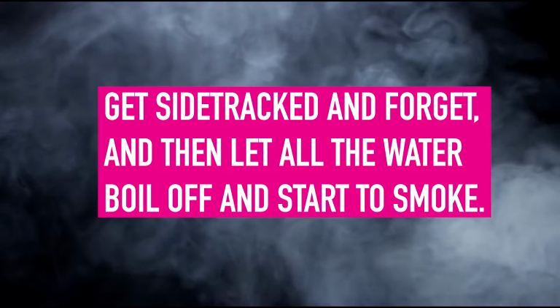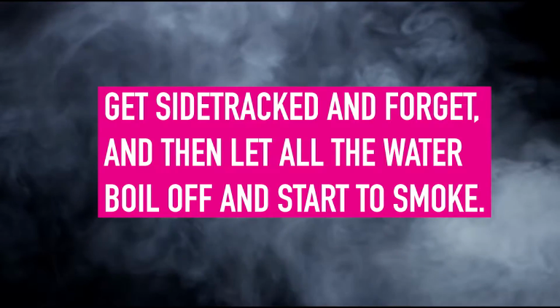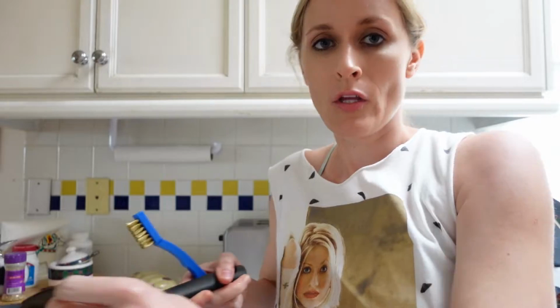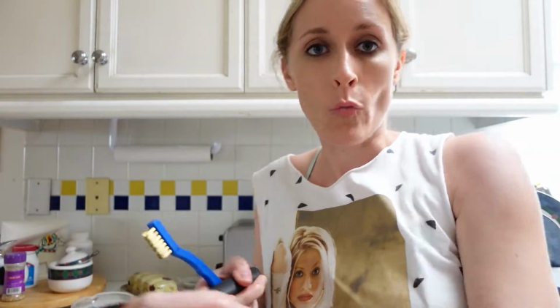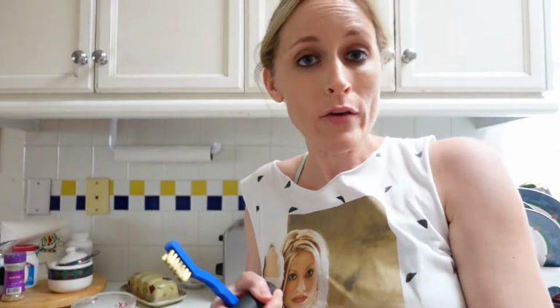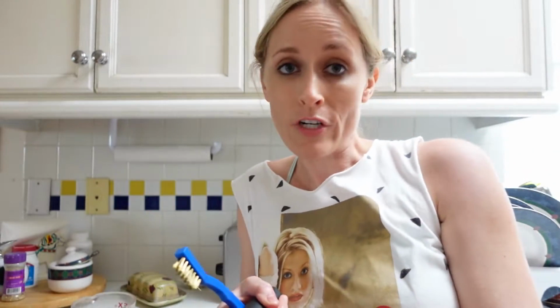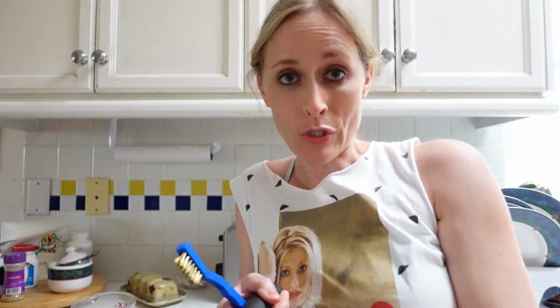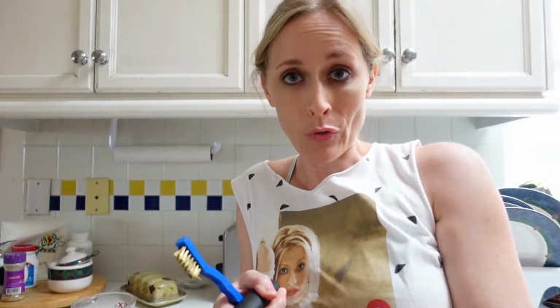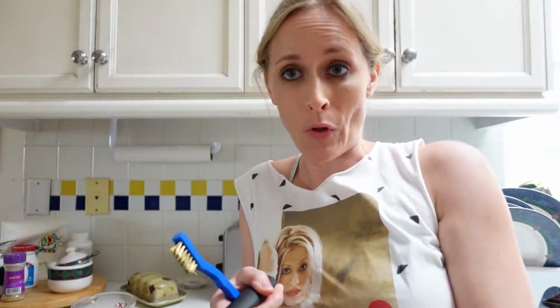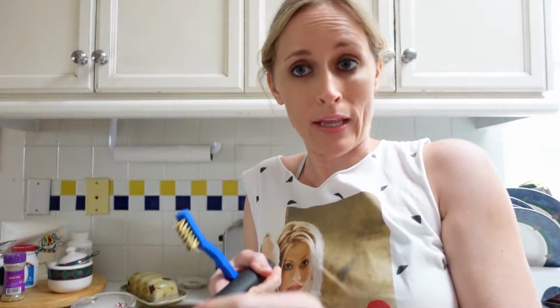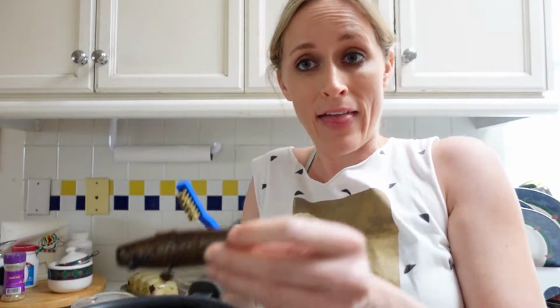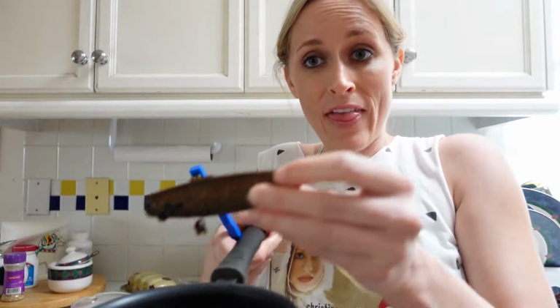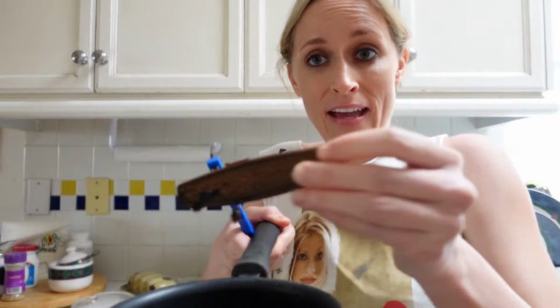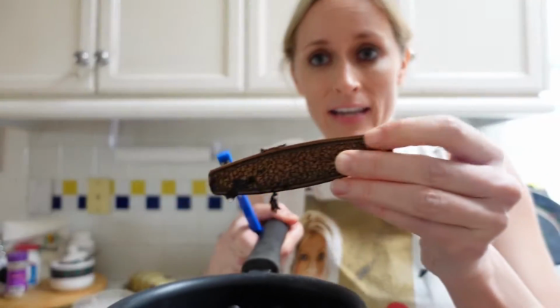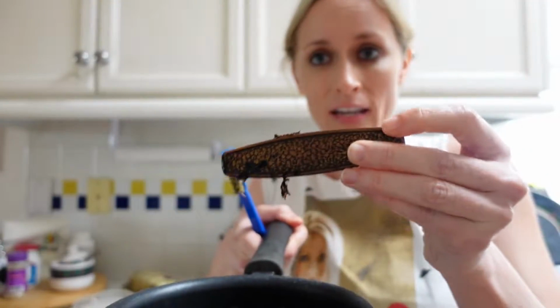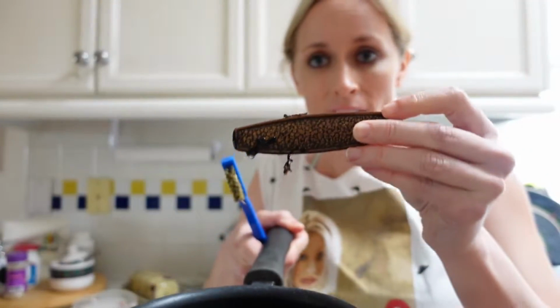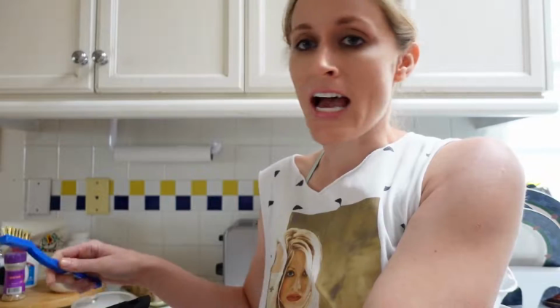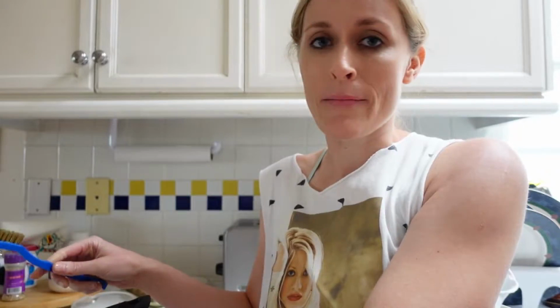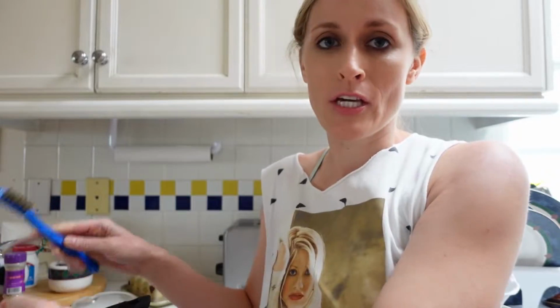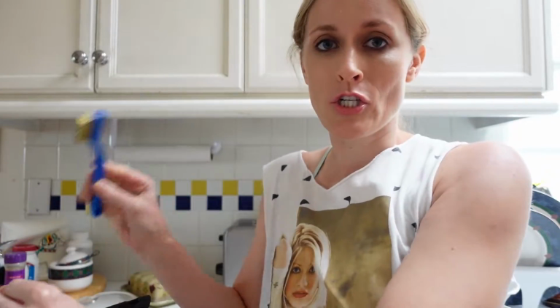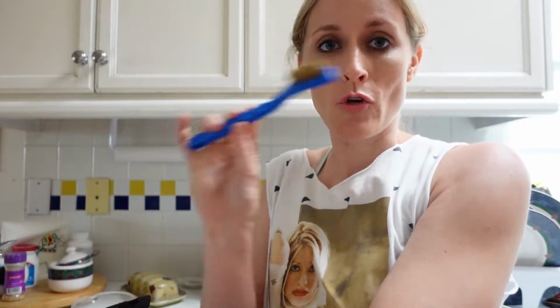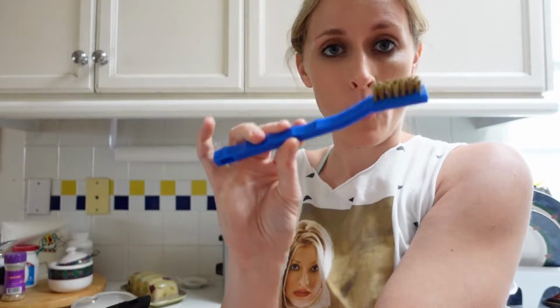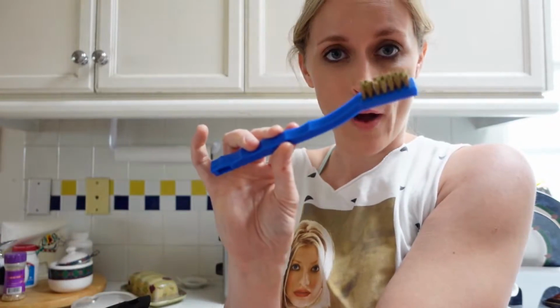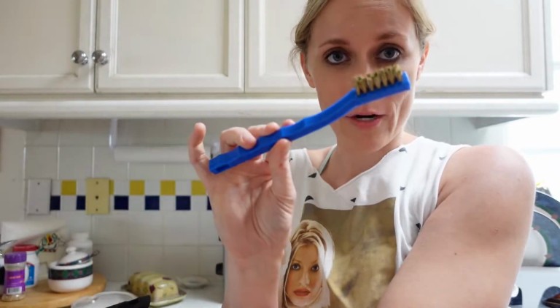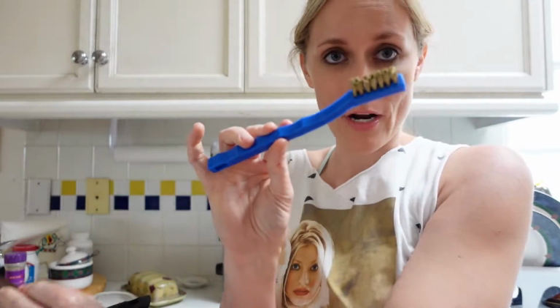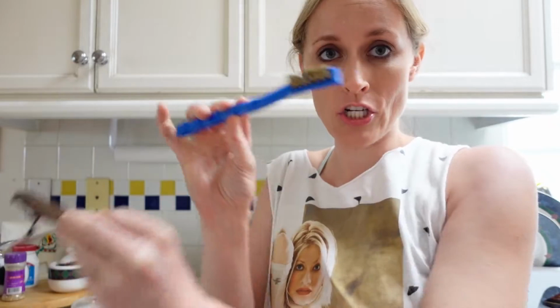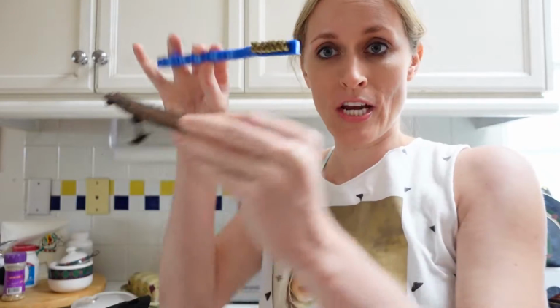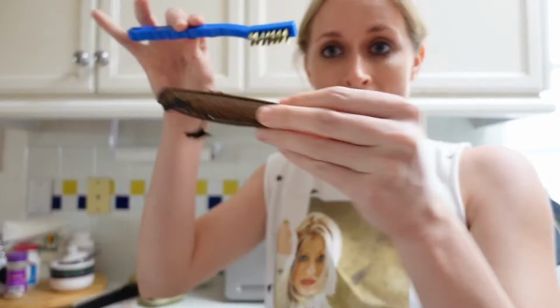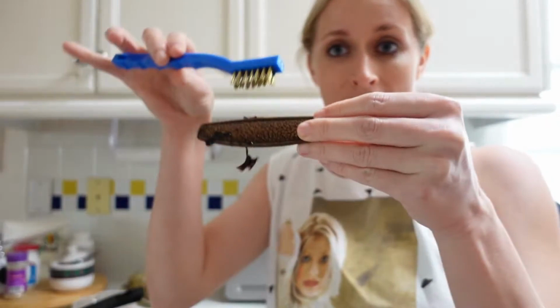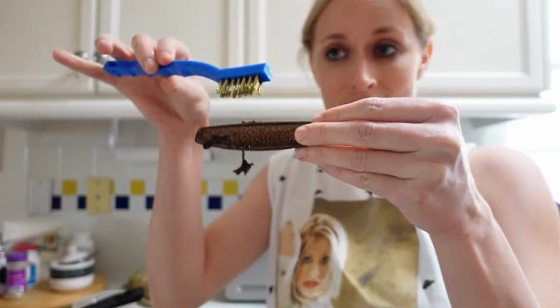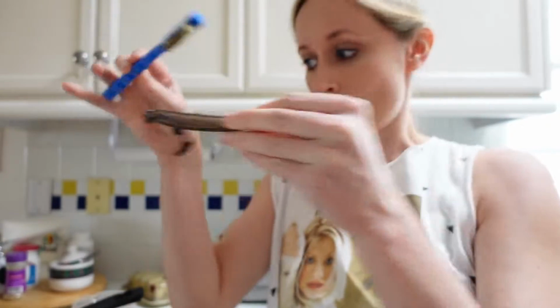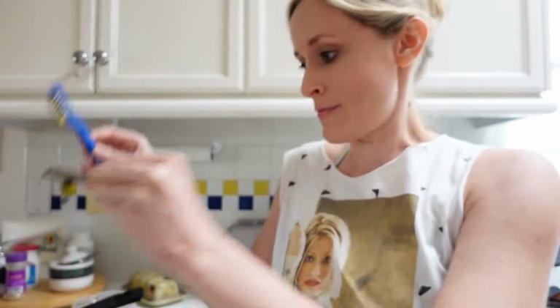Wait for it to cool and then it's time to wire brush and scrub.